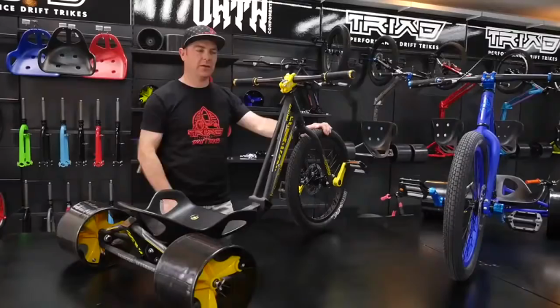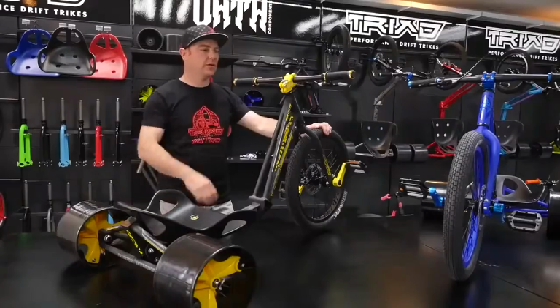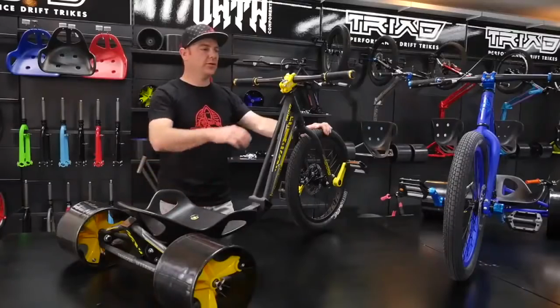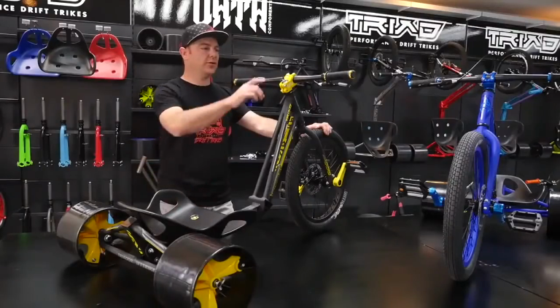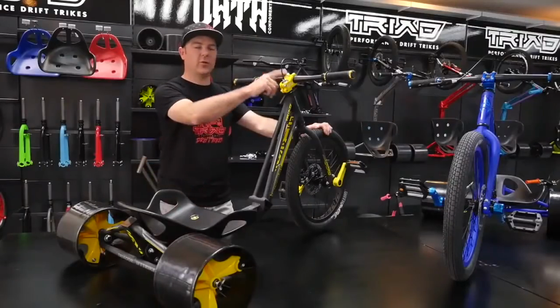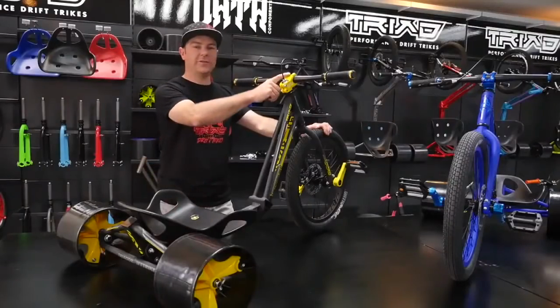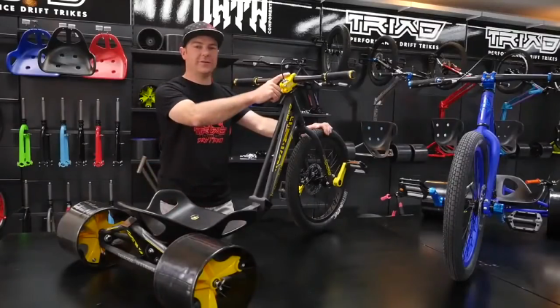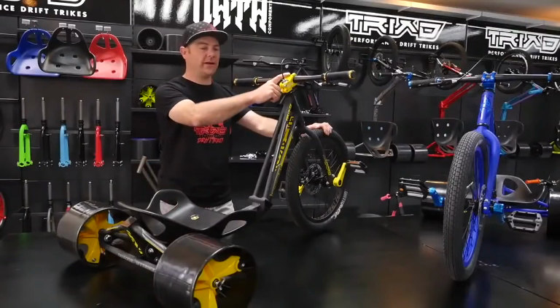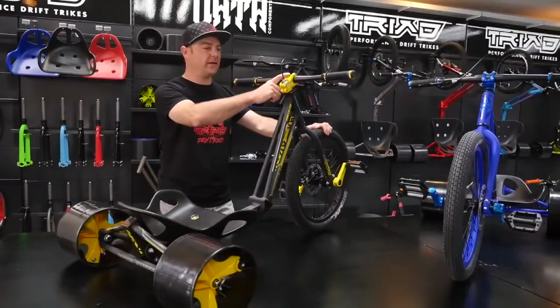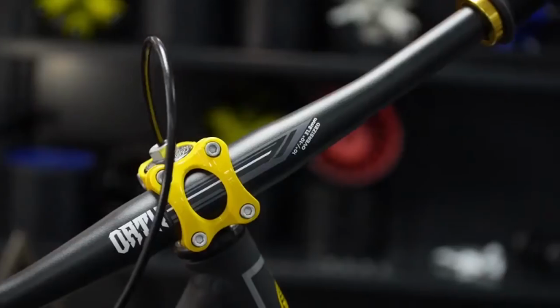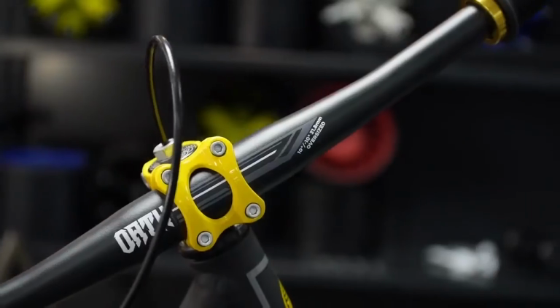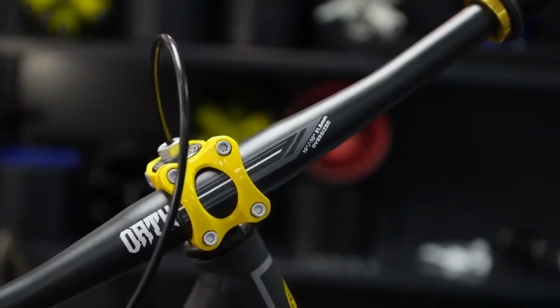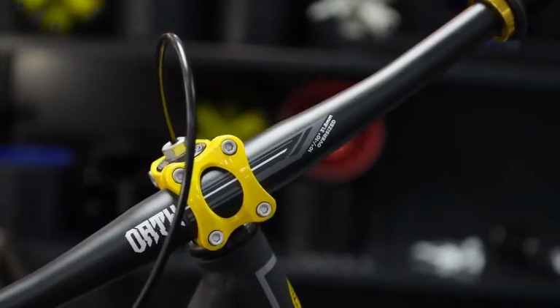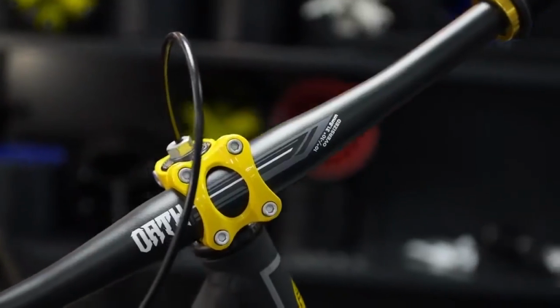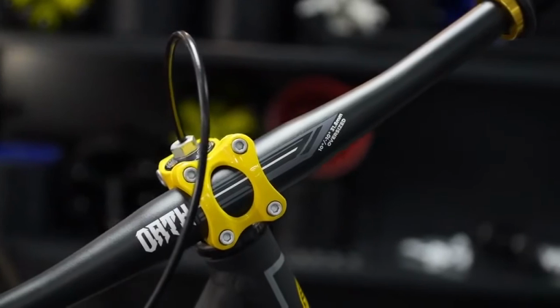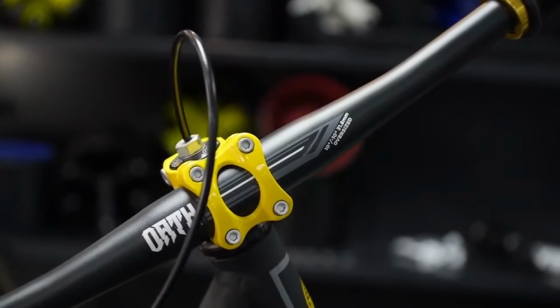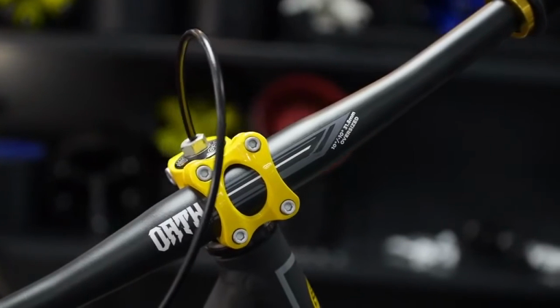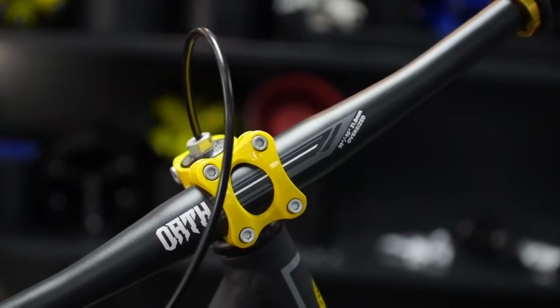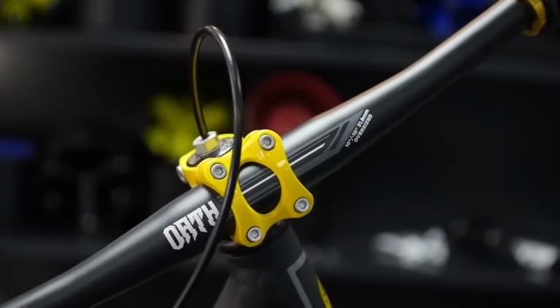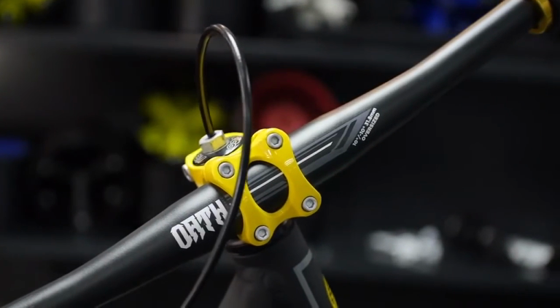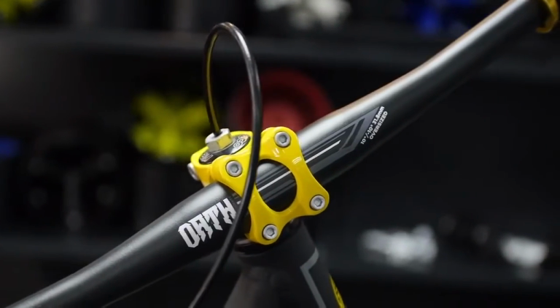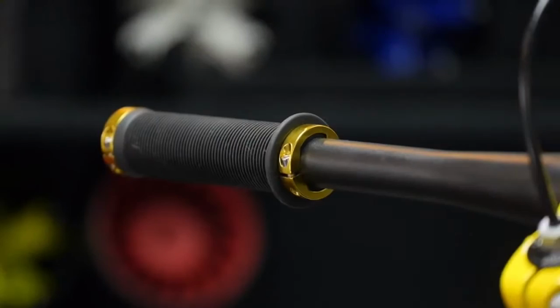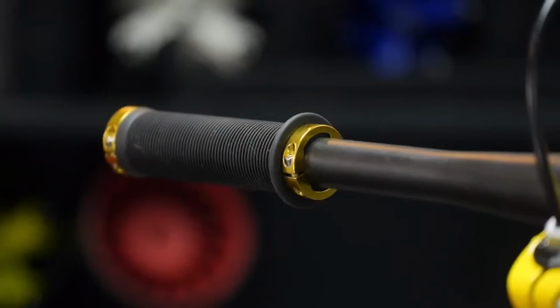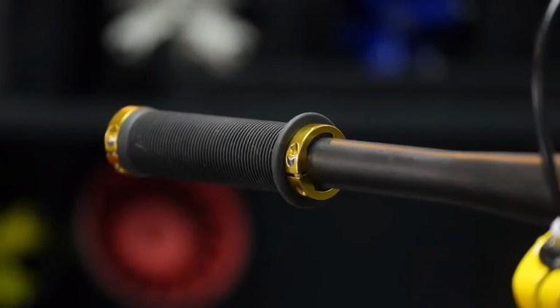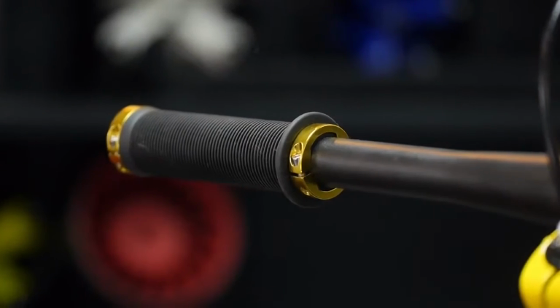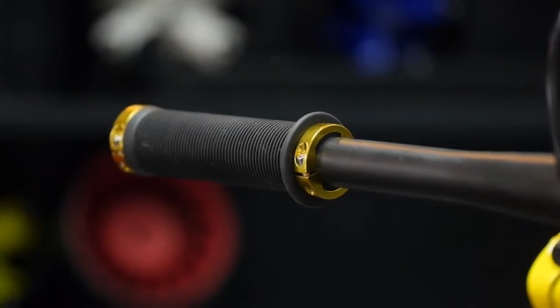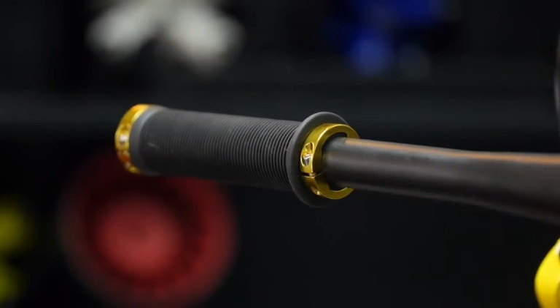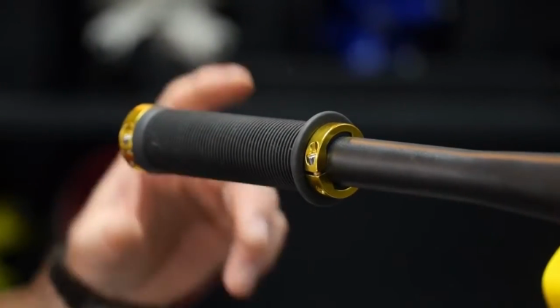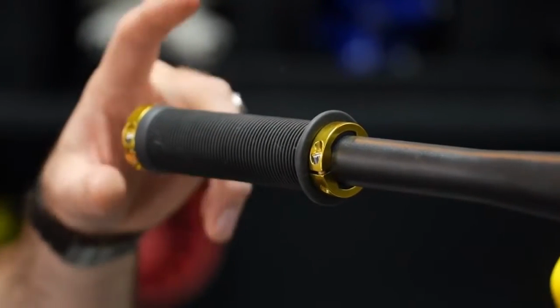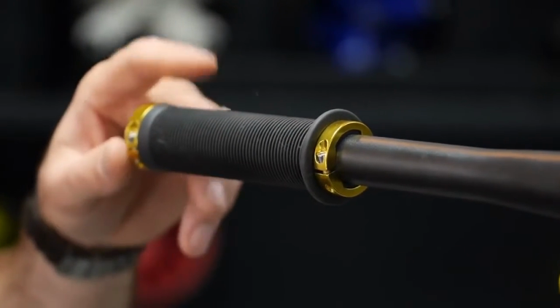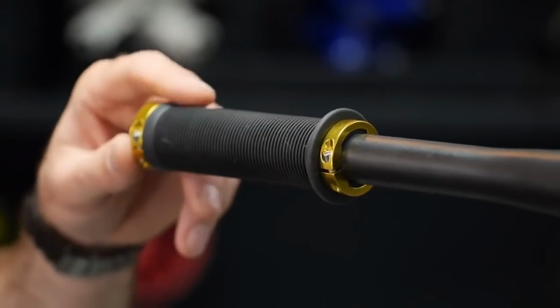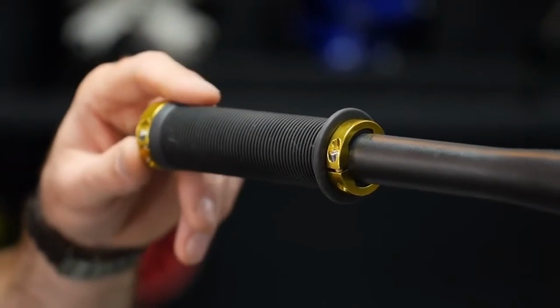New for 2015 is an oversized stem and flat bars. They also come with lock-on grips.